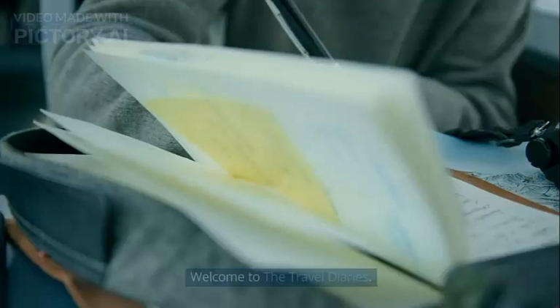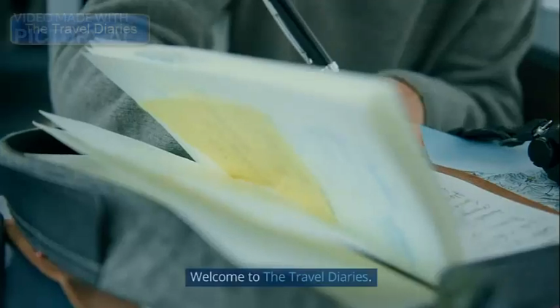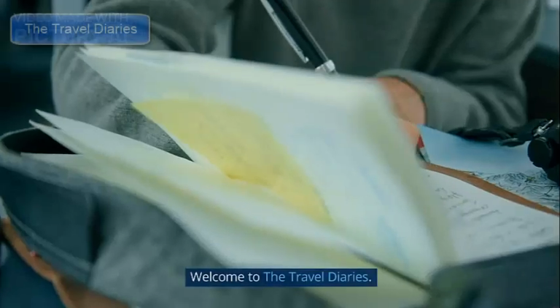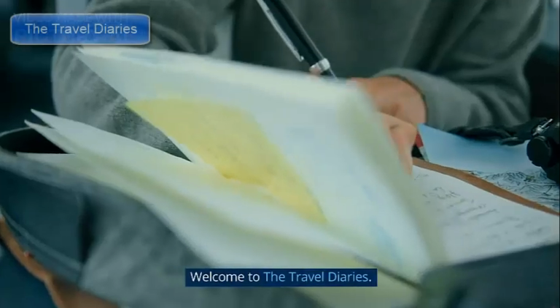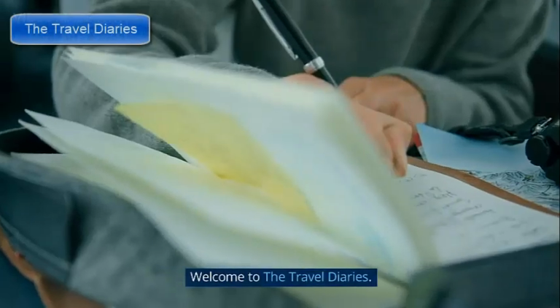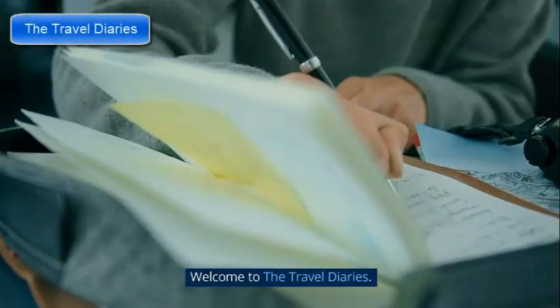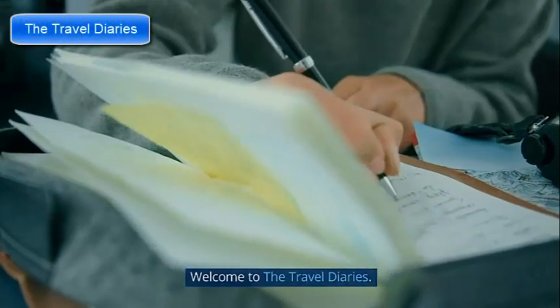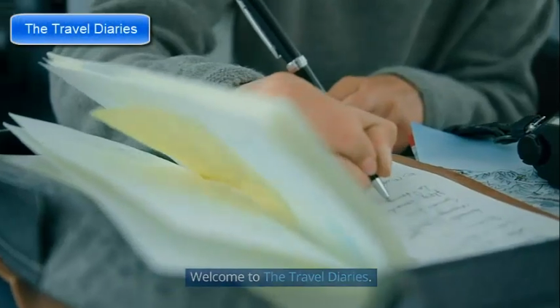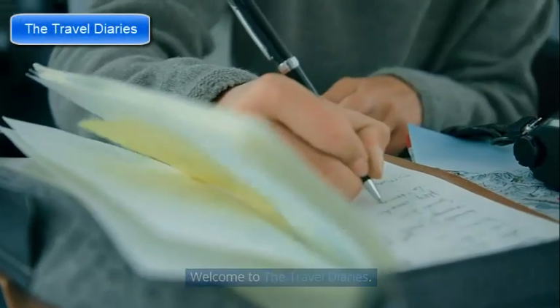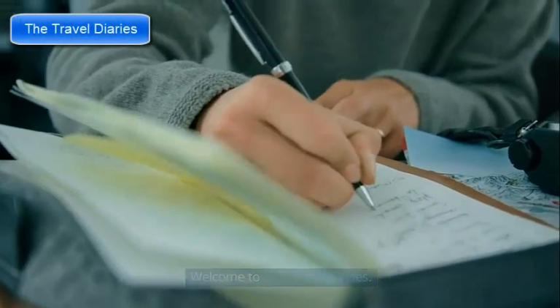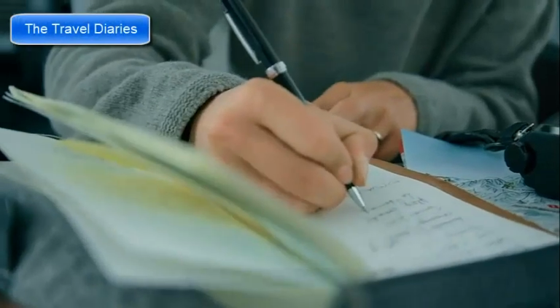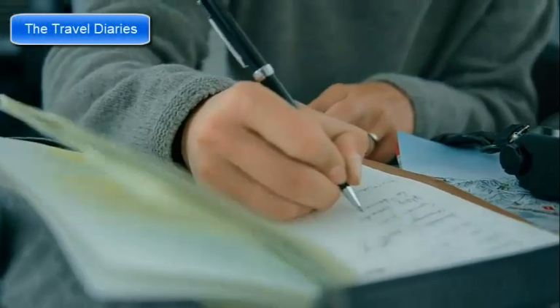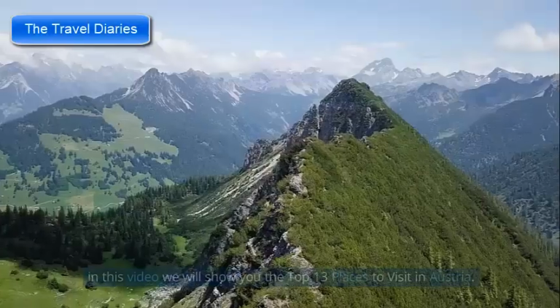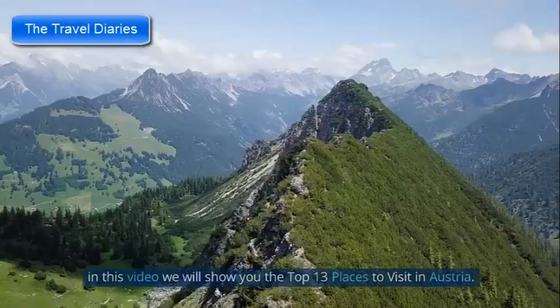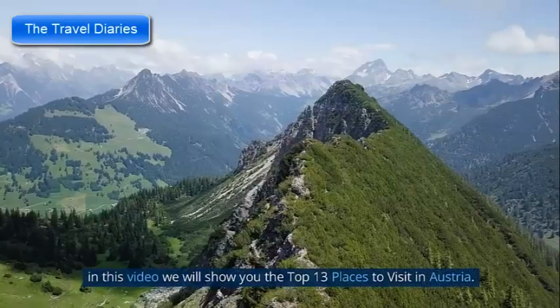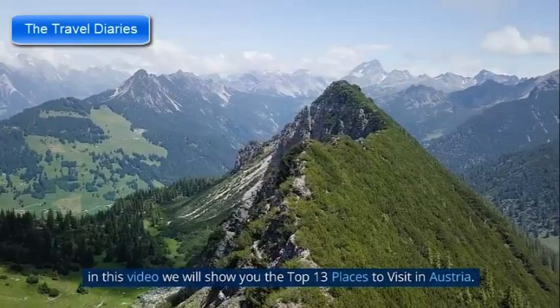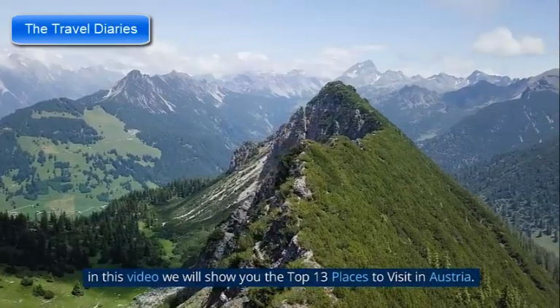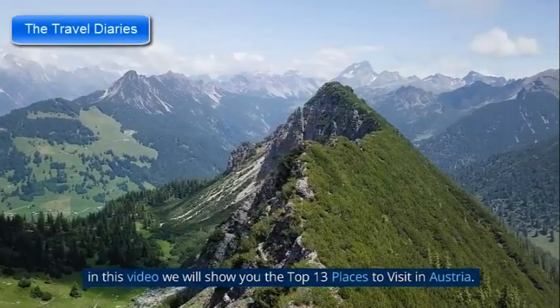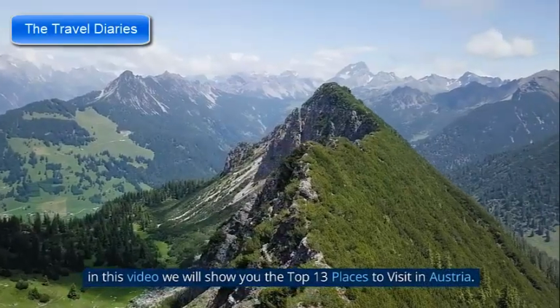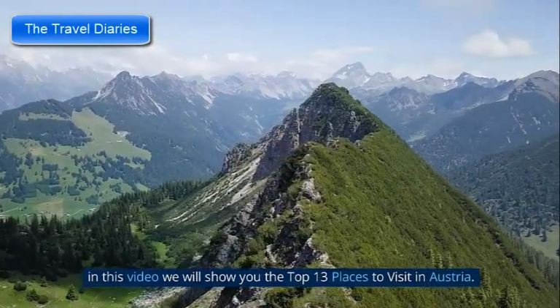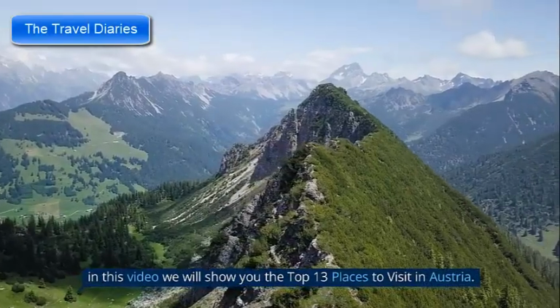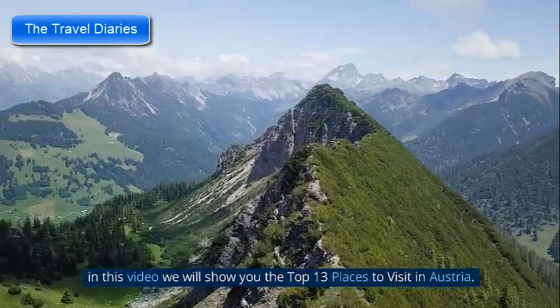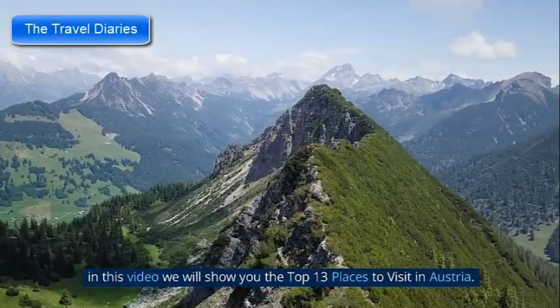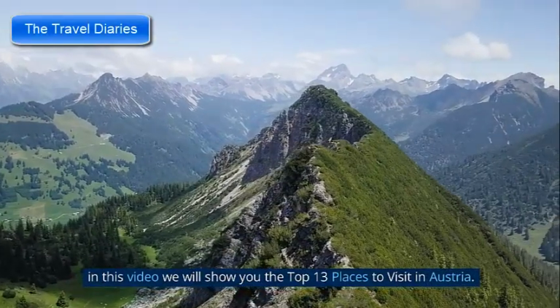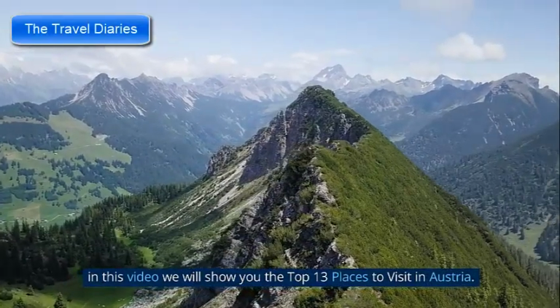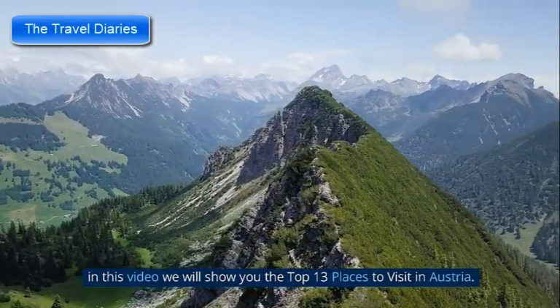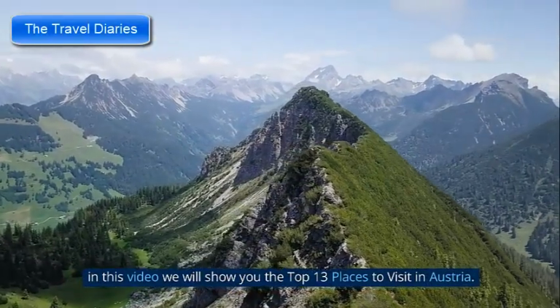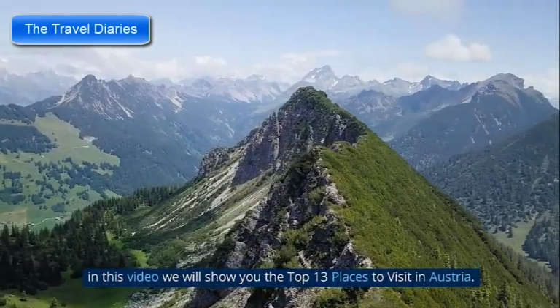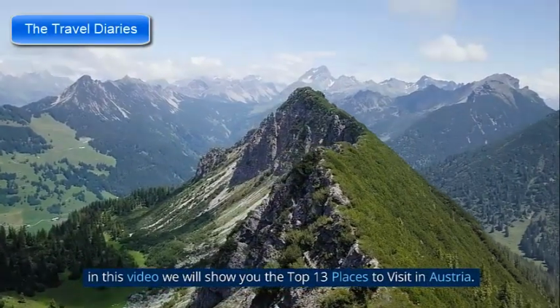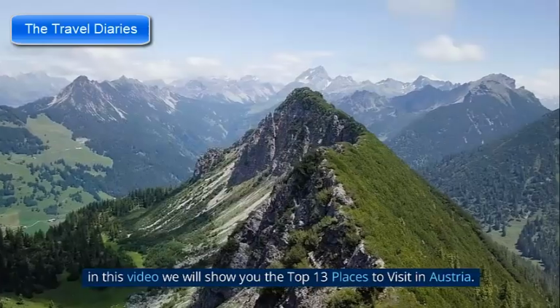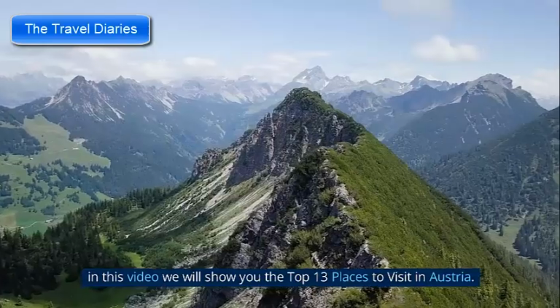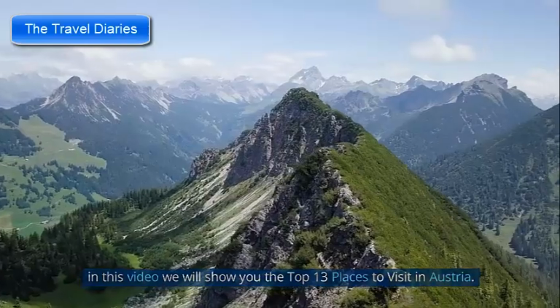Welcome to the Travel Diaries. In this video we will show you the top 13 places to visit in Austria.